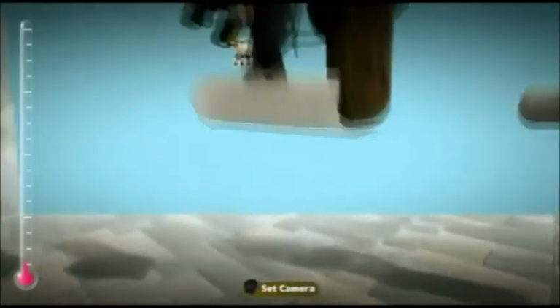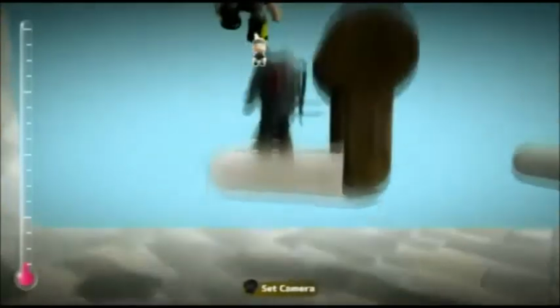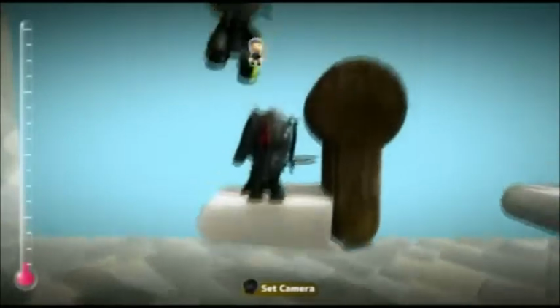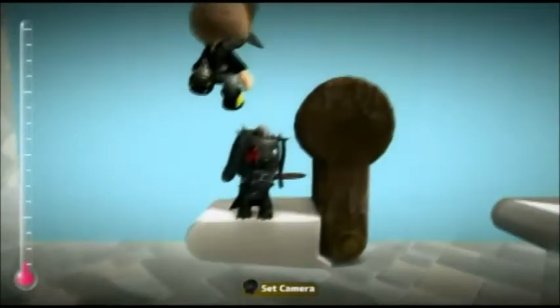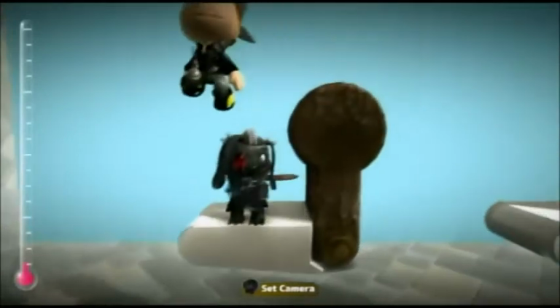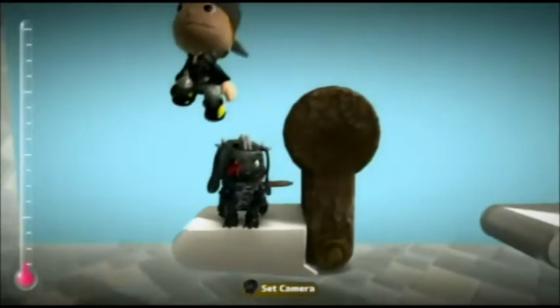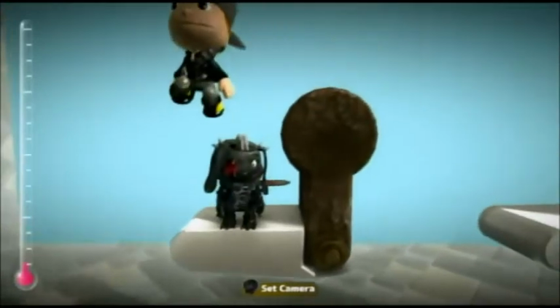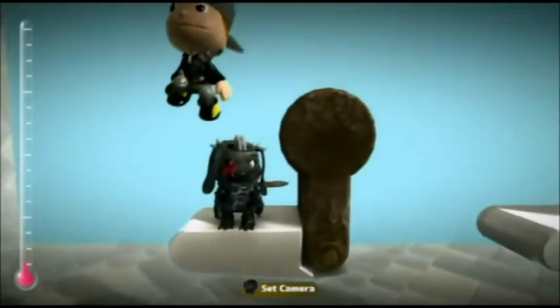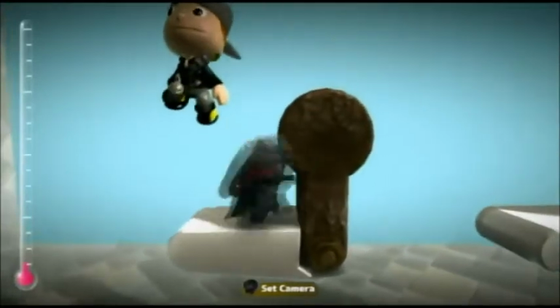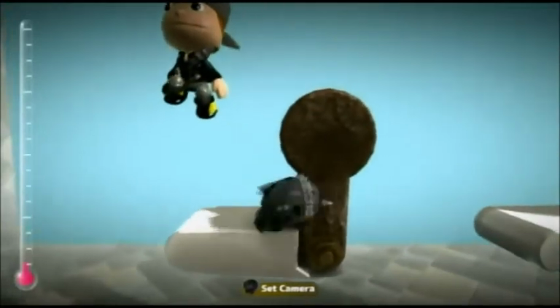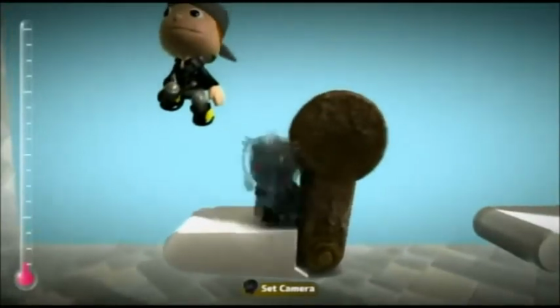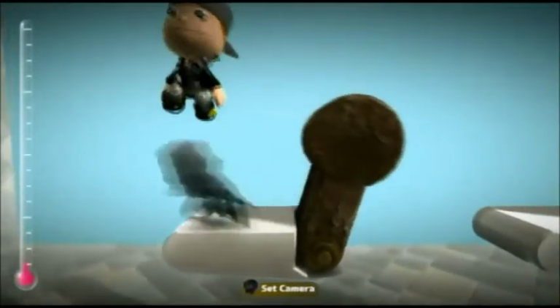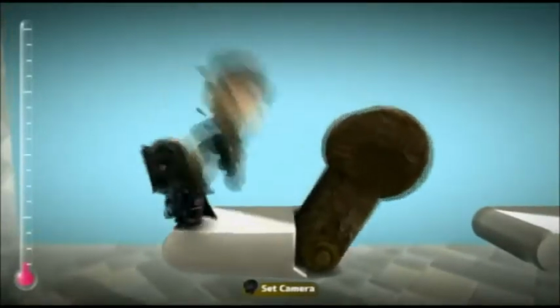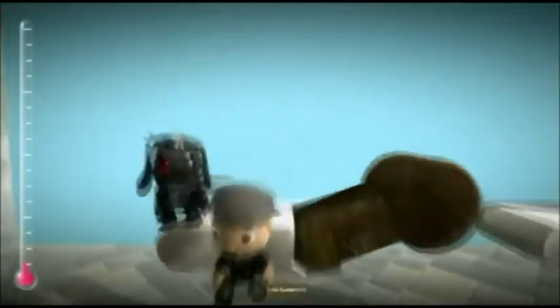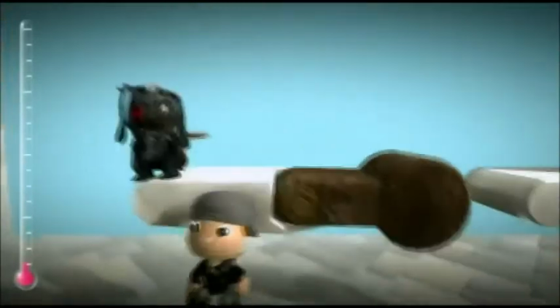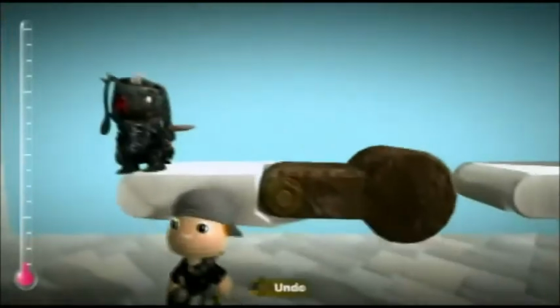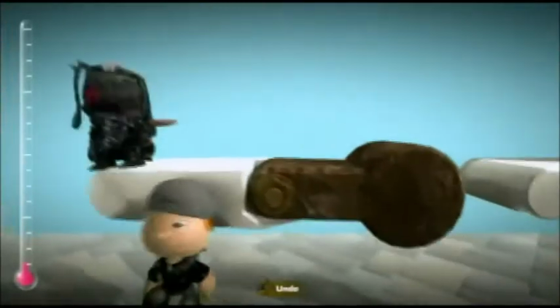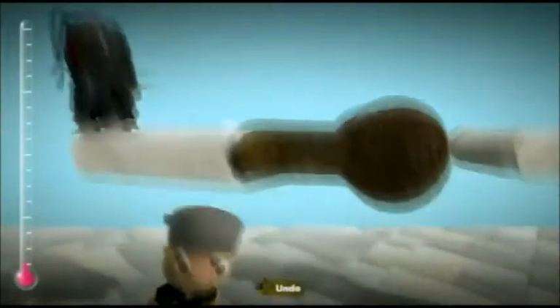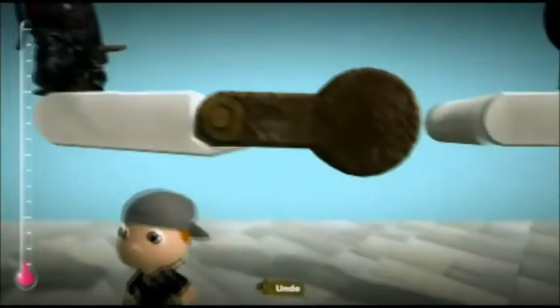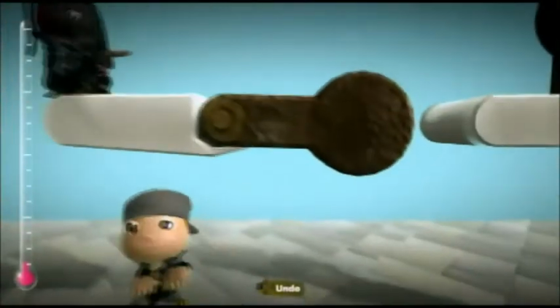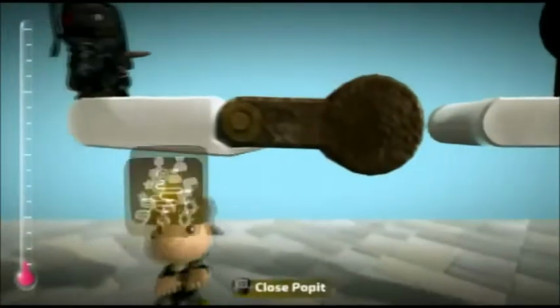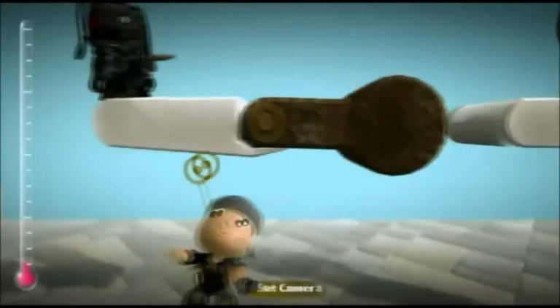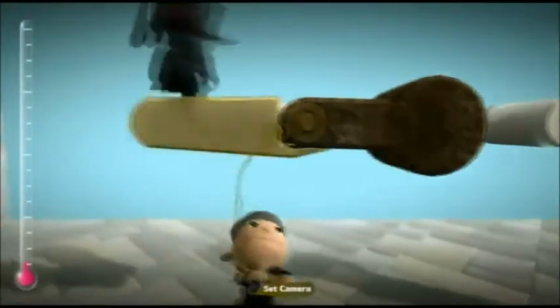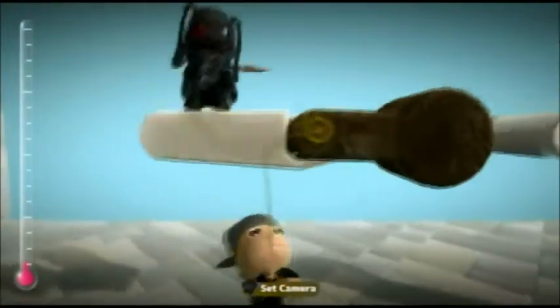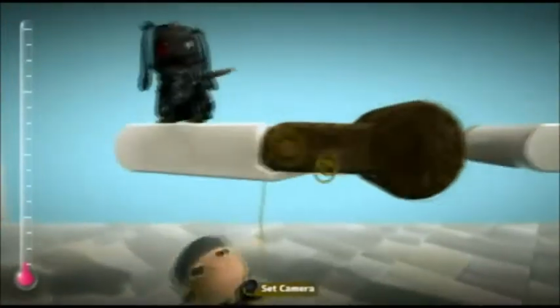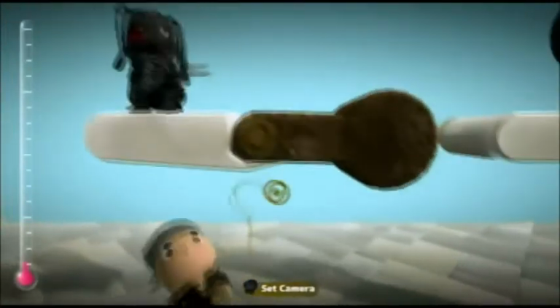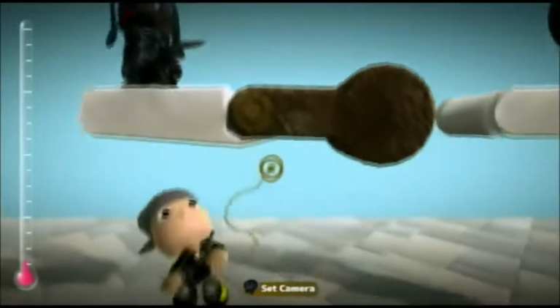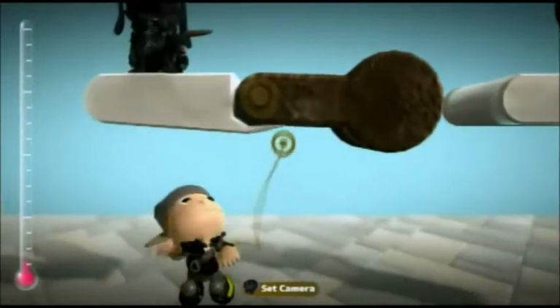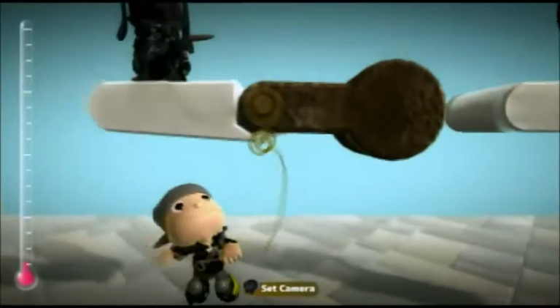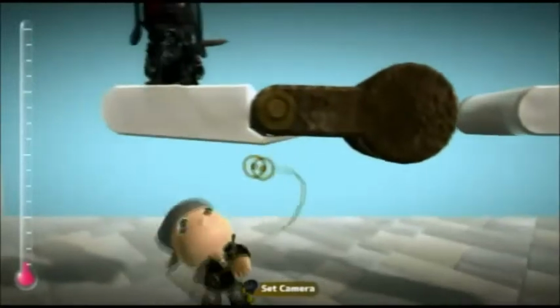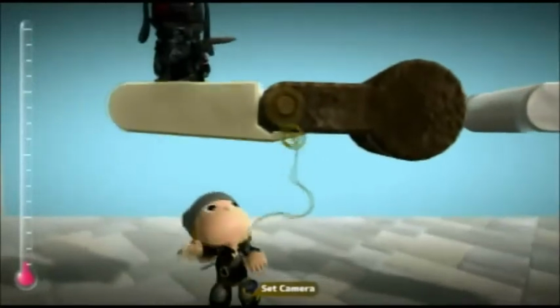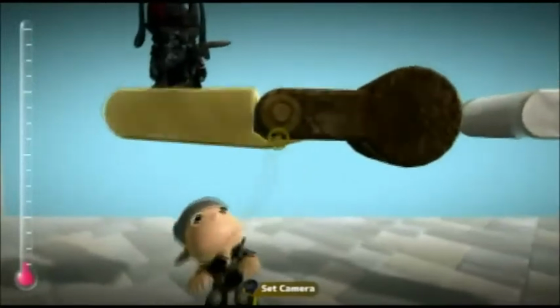So Dax, if you push it over, as you can see the support will stop the arm from bending the other way.